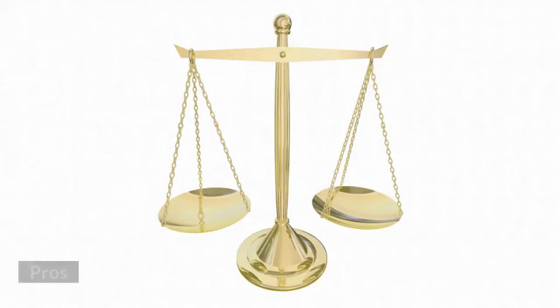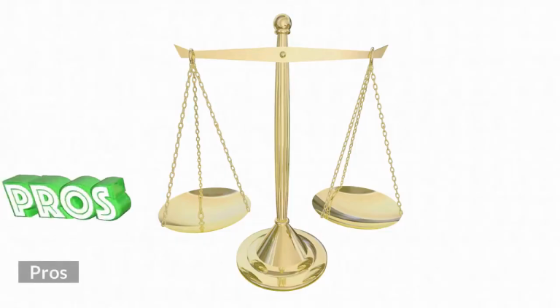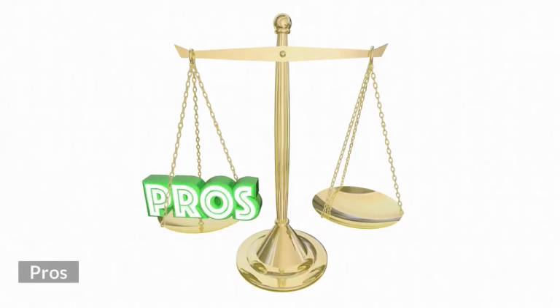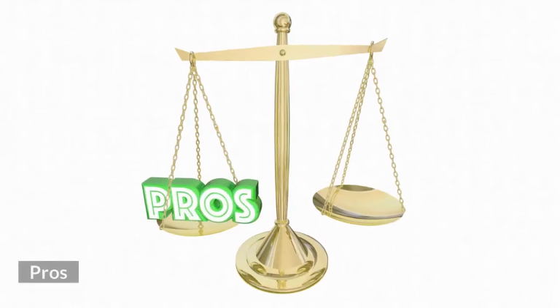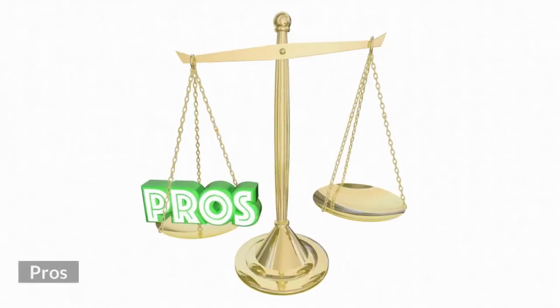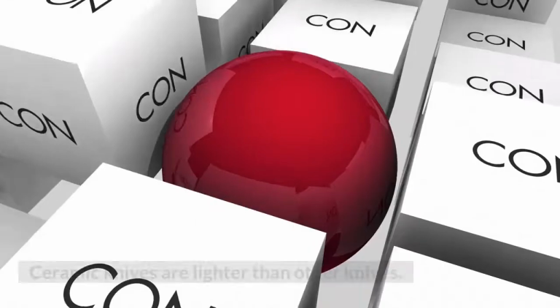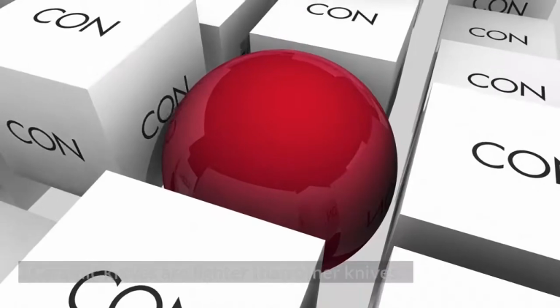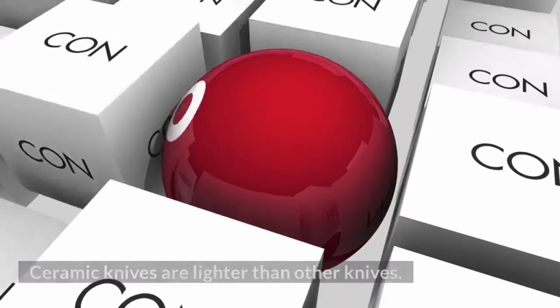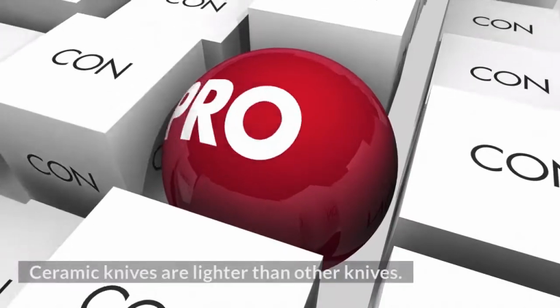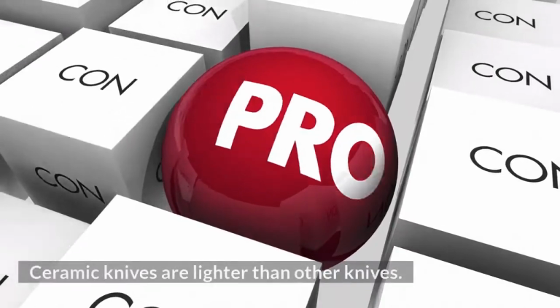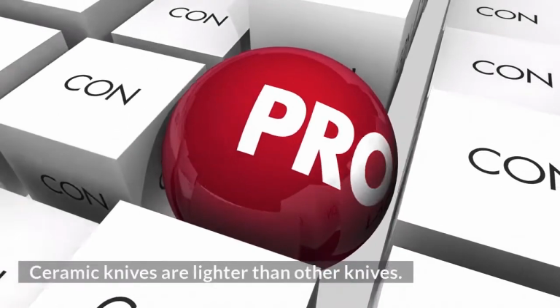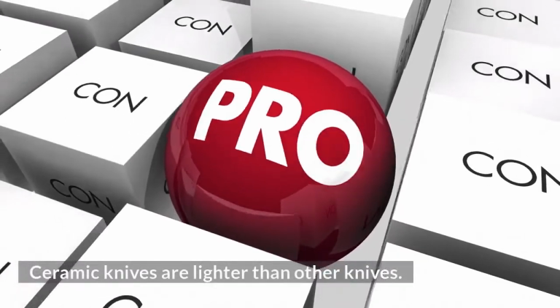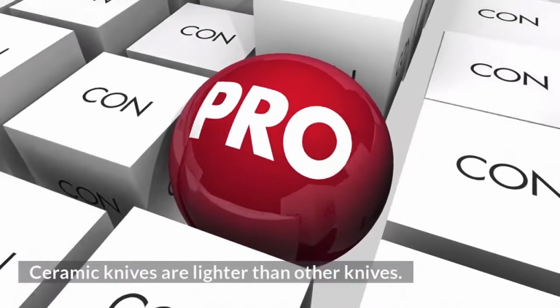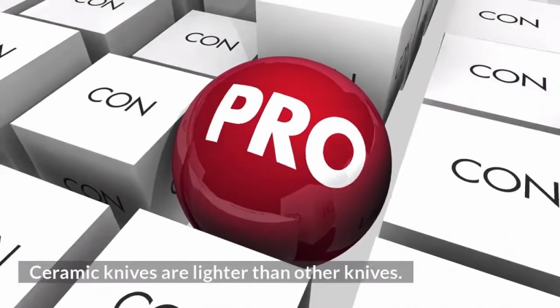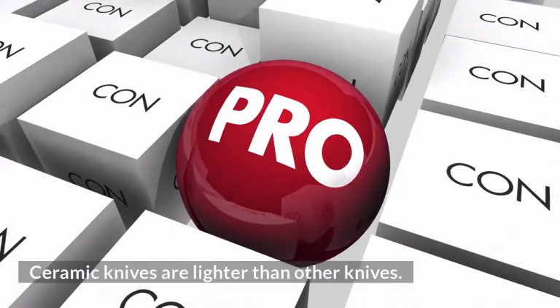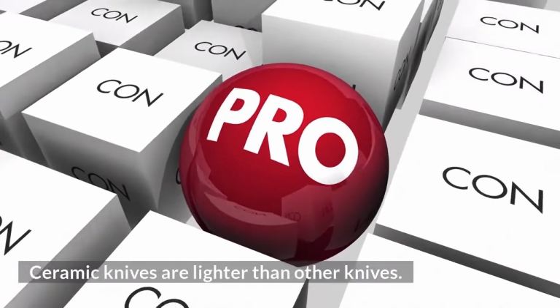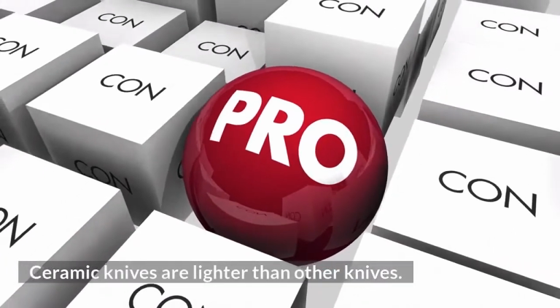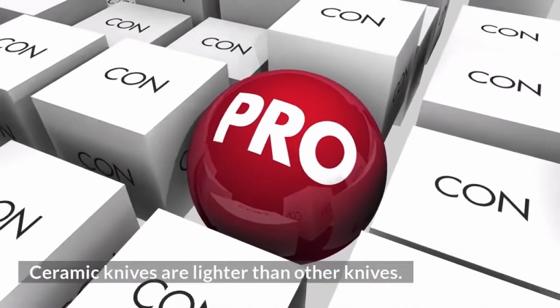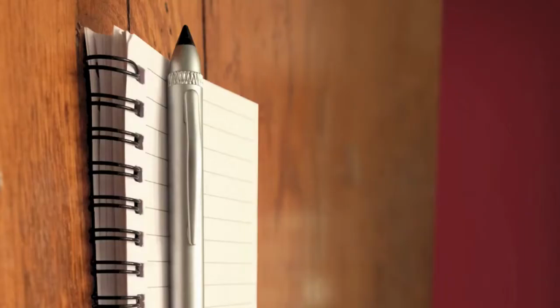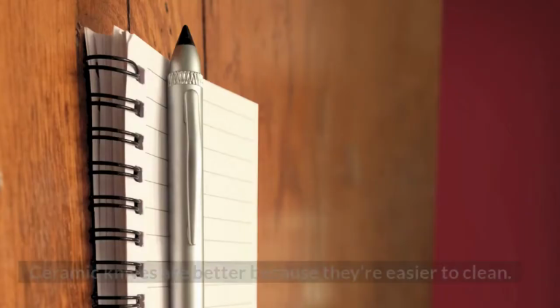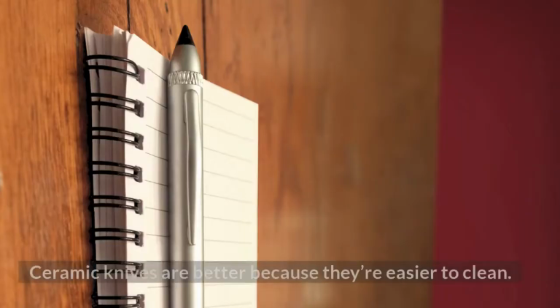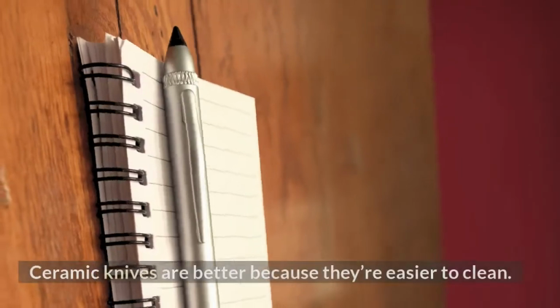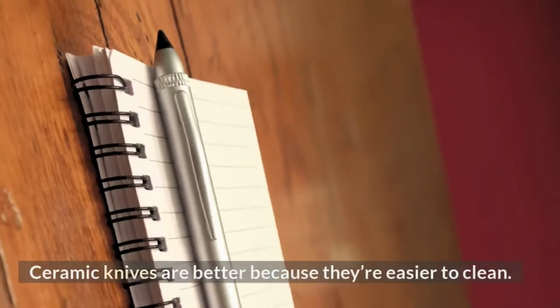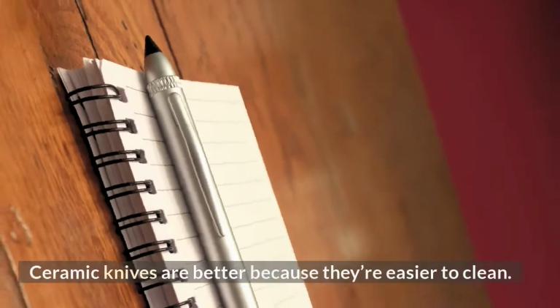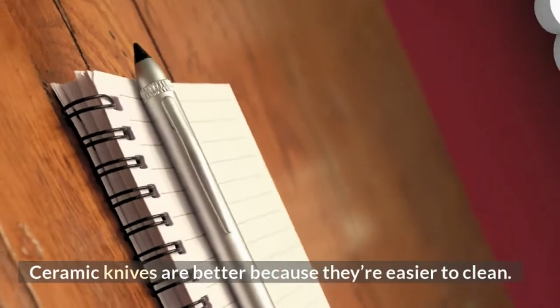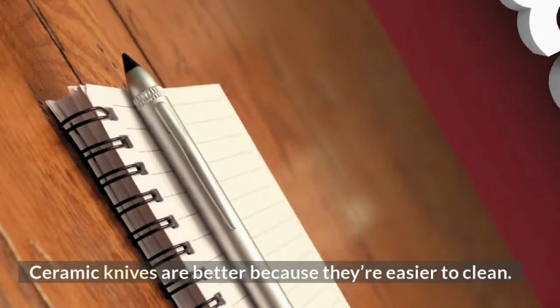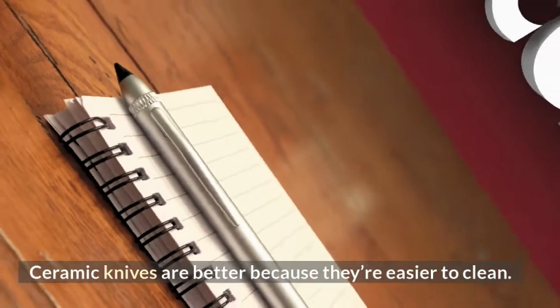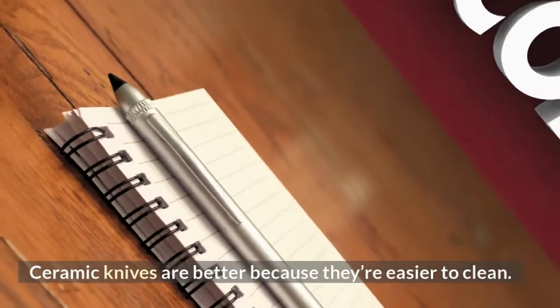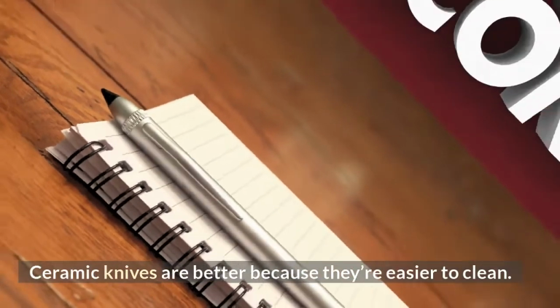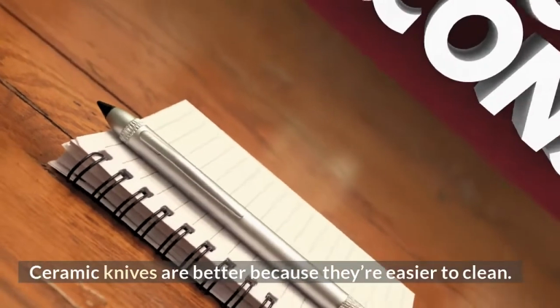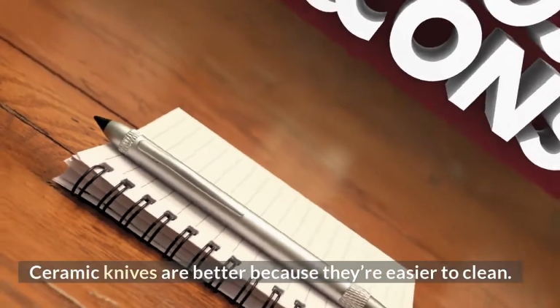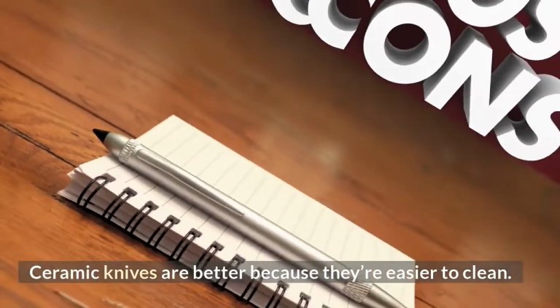Pros: Ceramic knives are lighter than other knives. Ceramic knives are better because they're easier to clean.